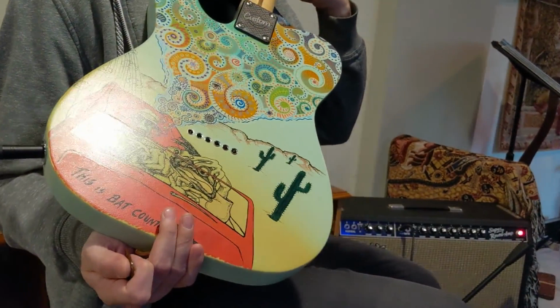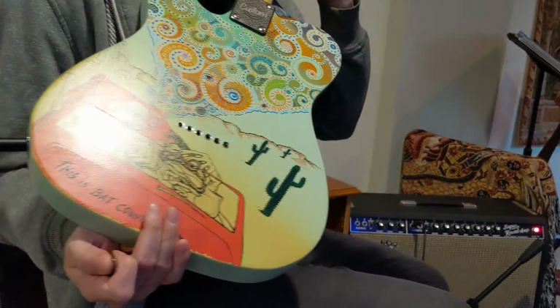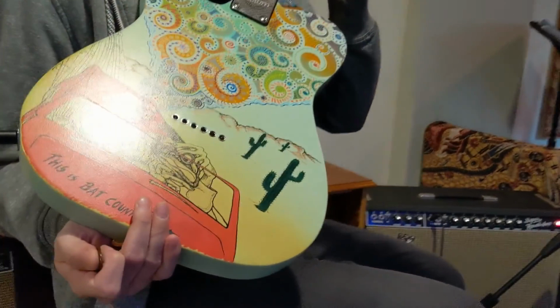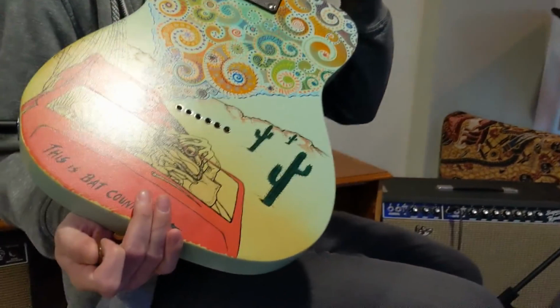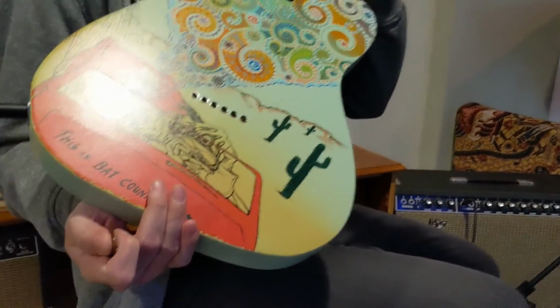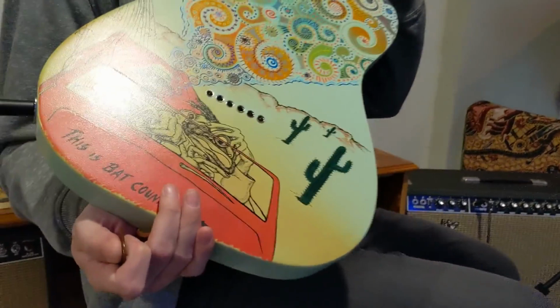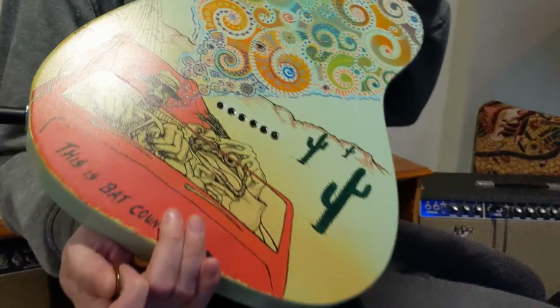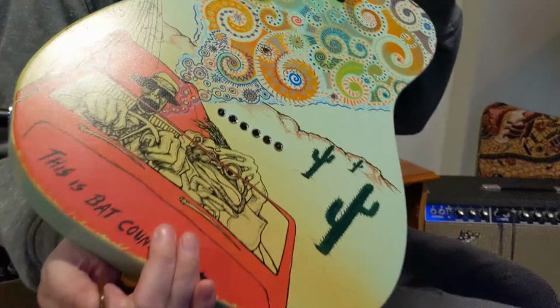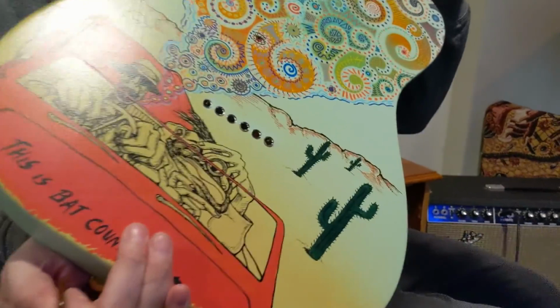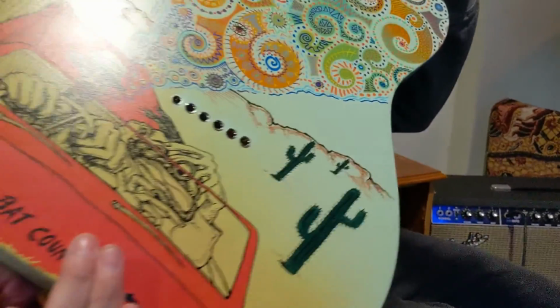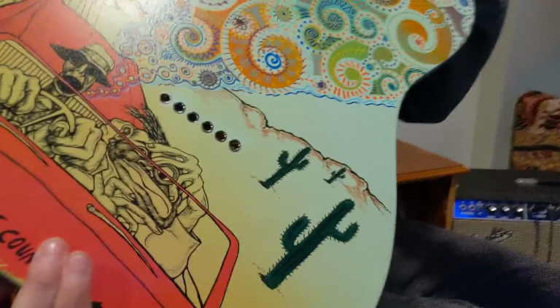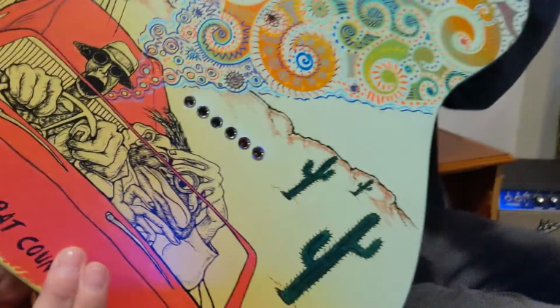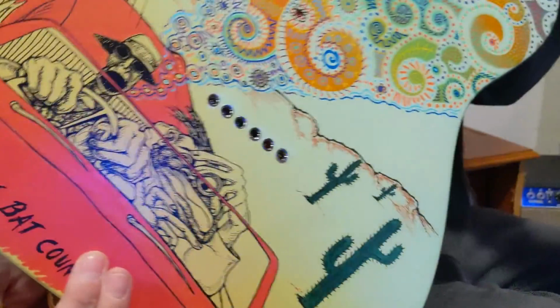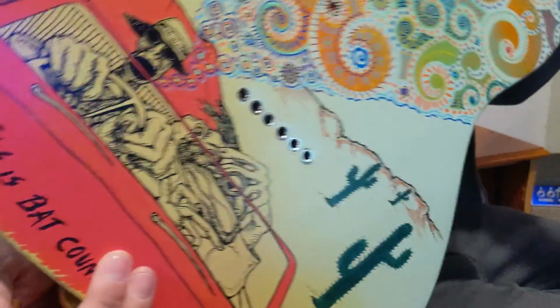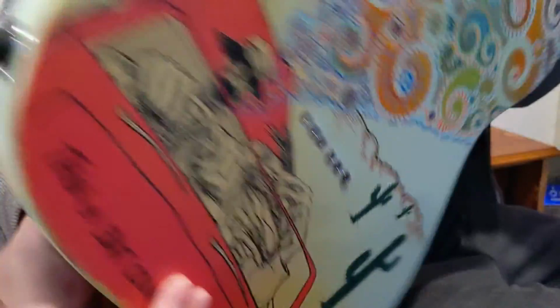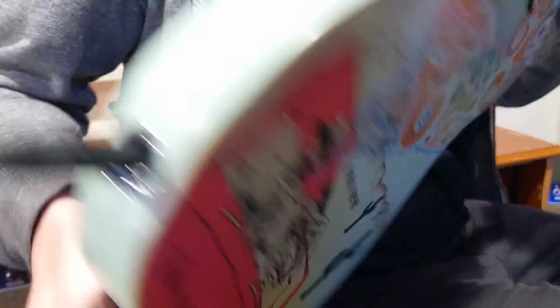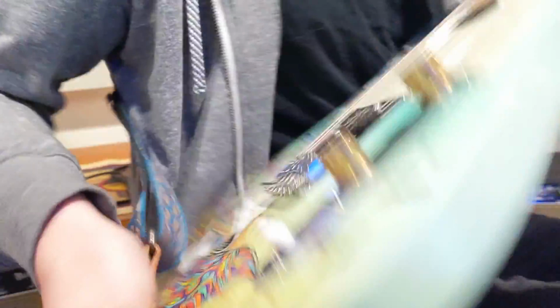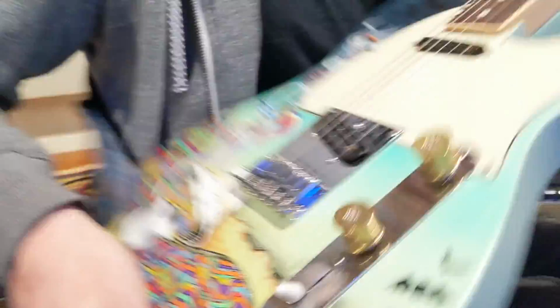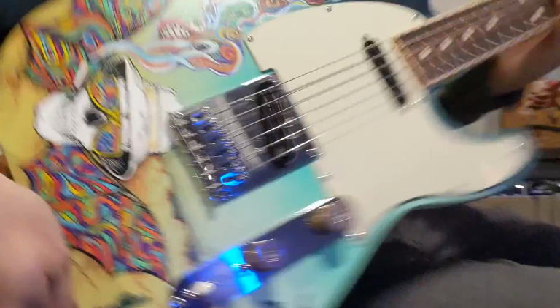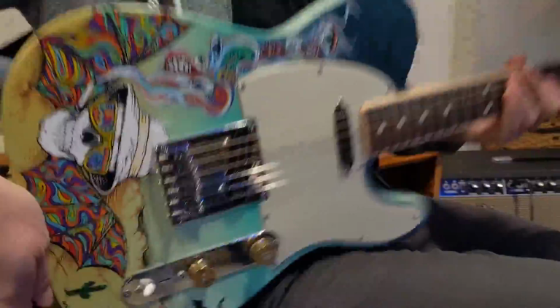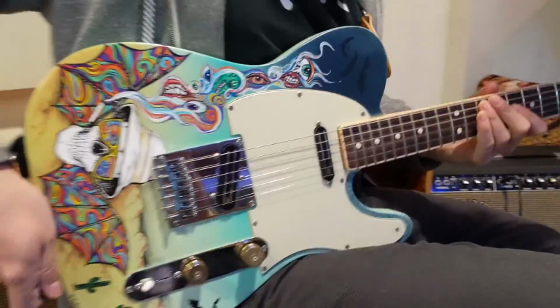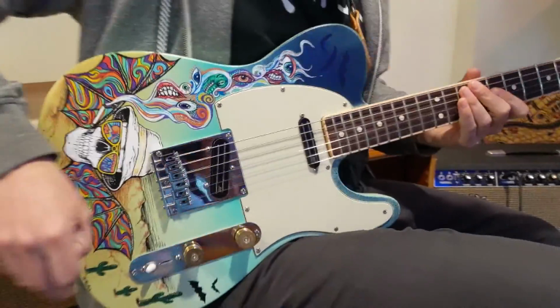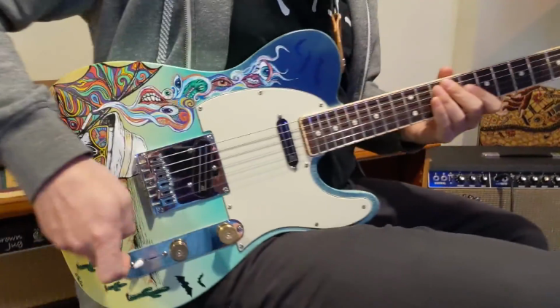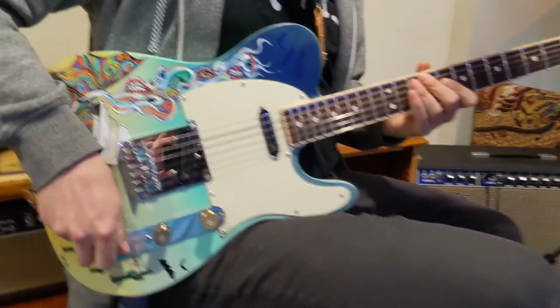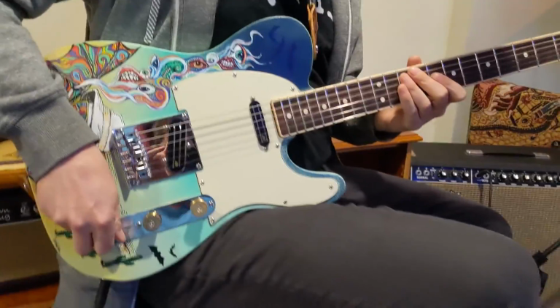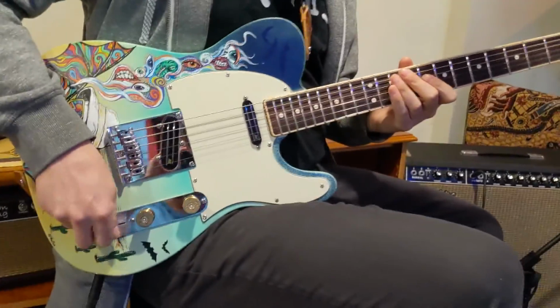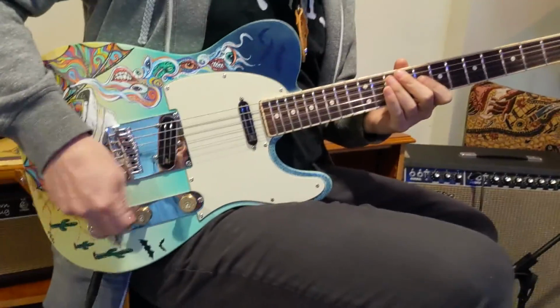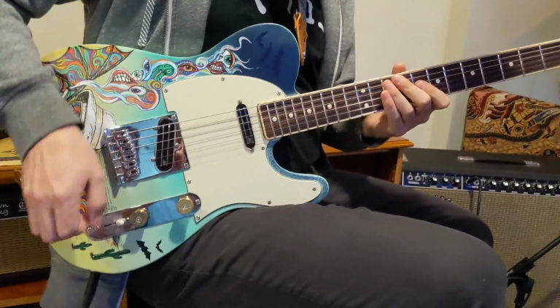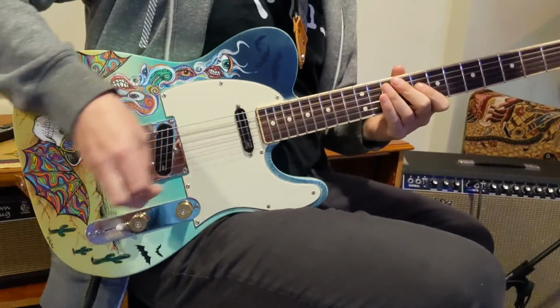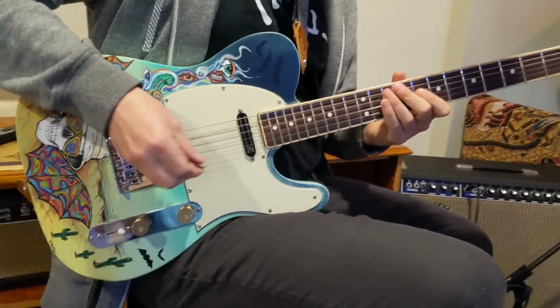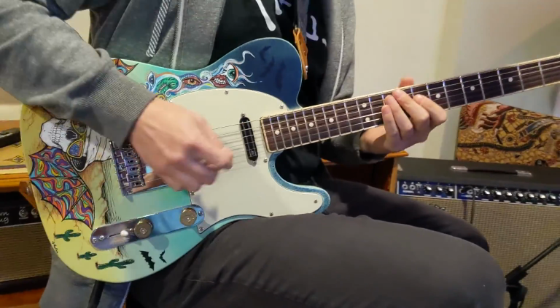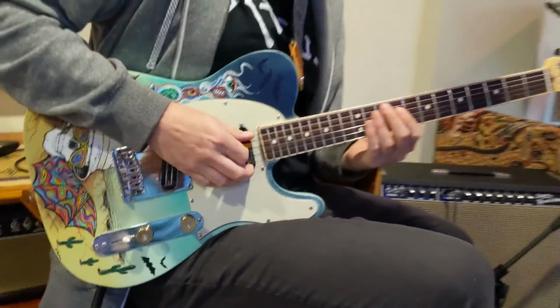The old Mescalito Cowboy. Really cool guitar with a versatile vibe.